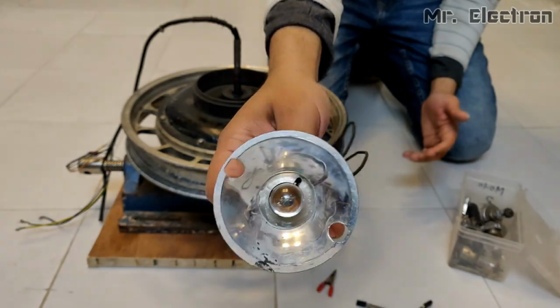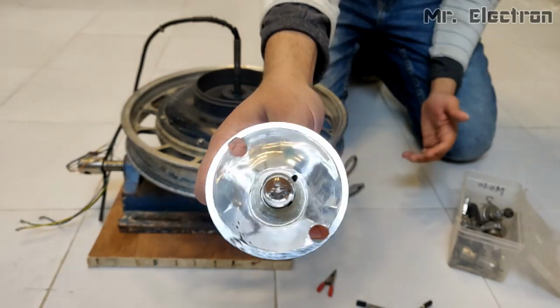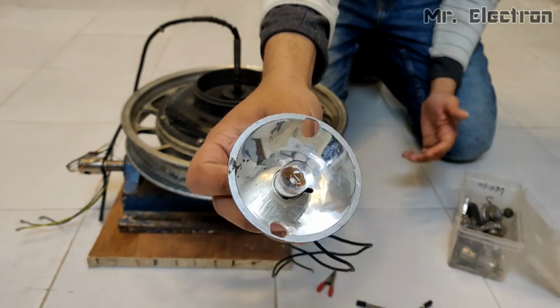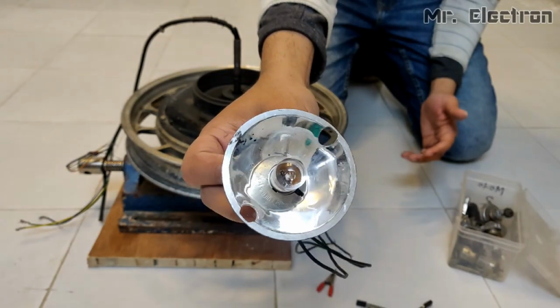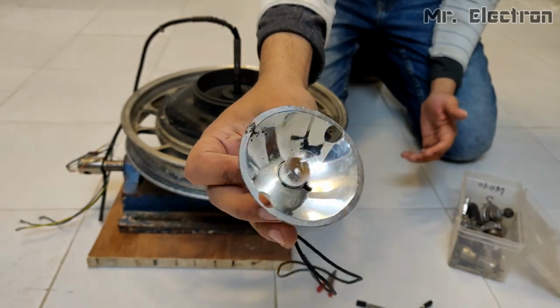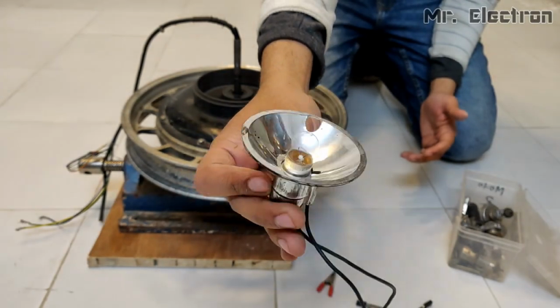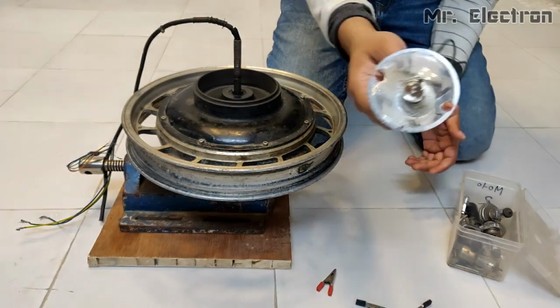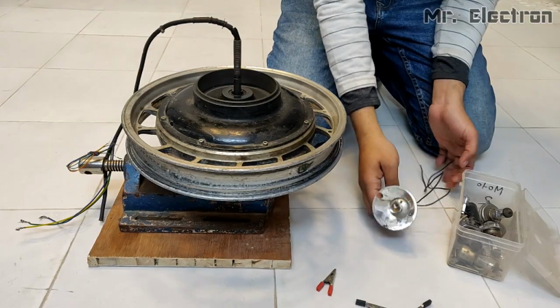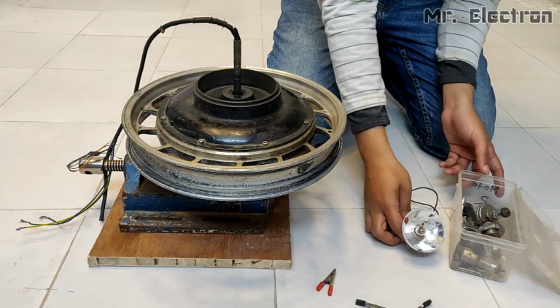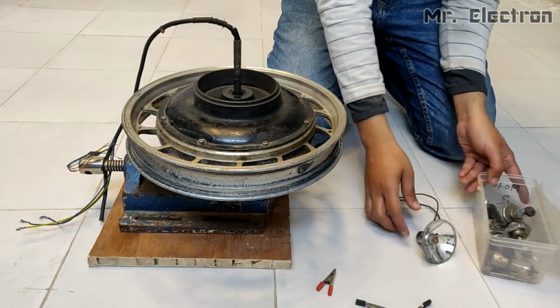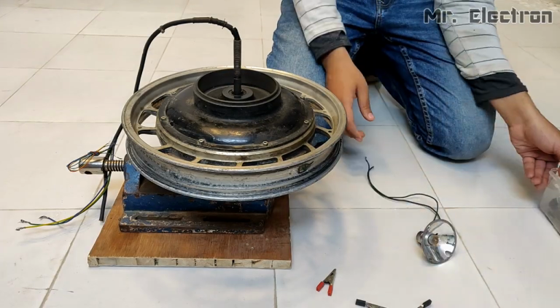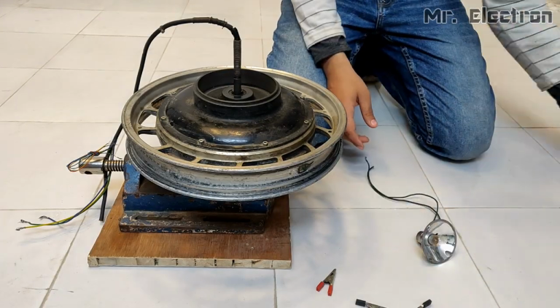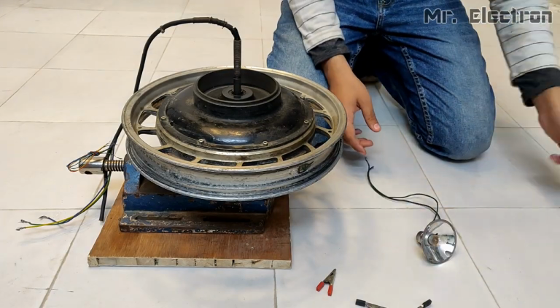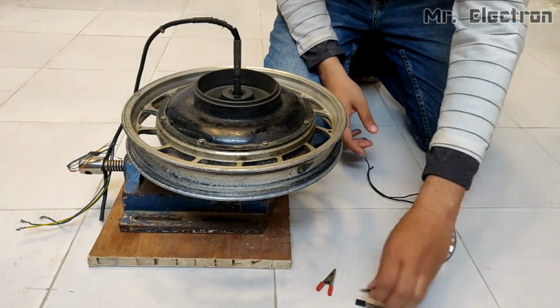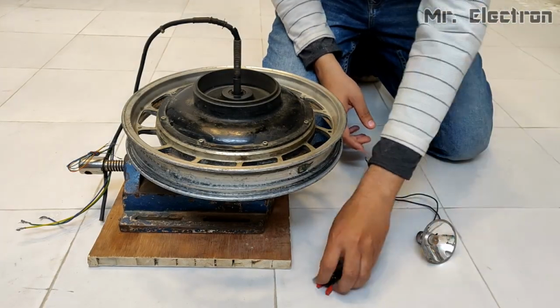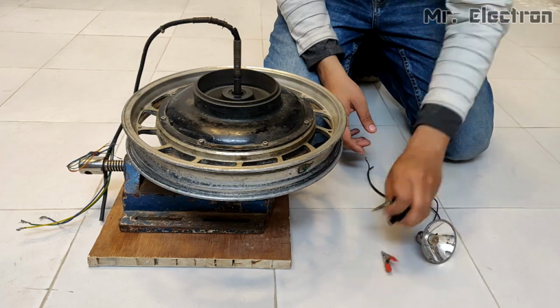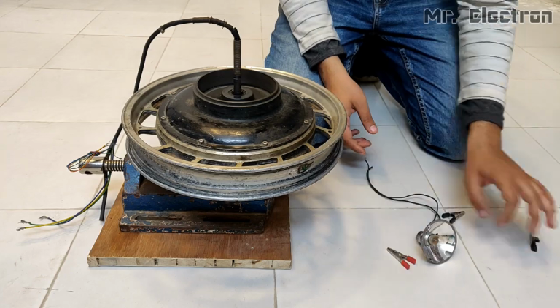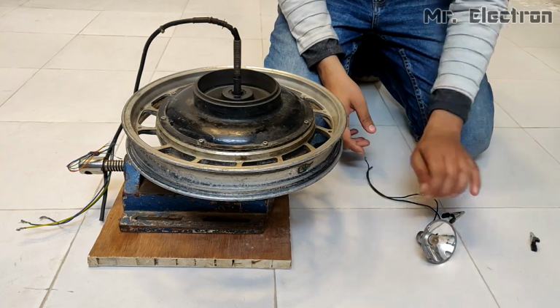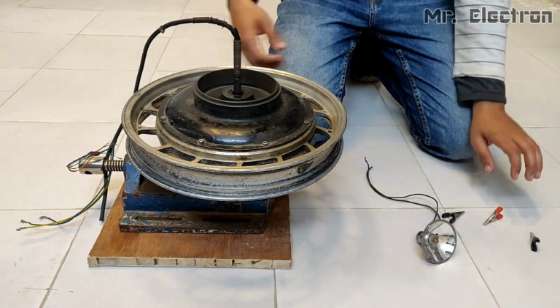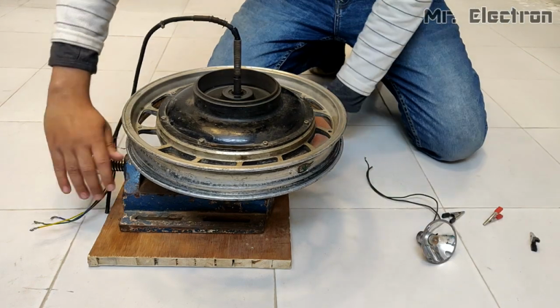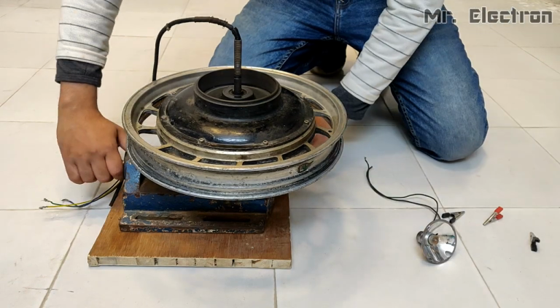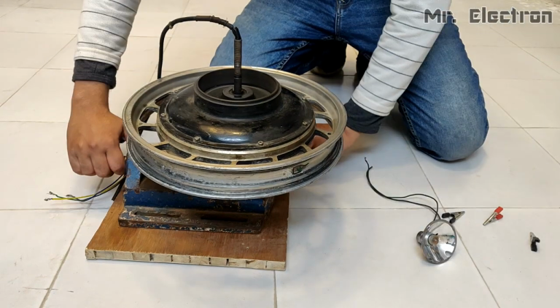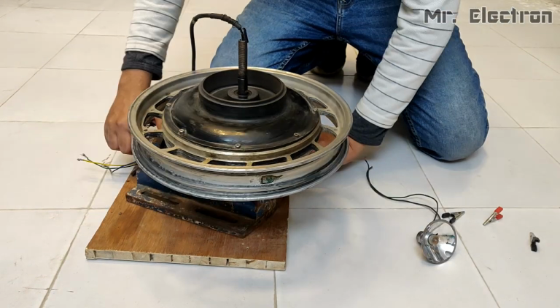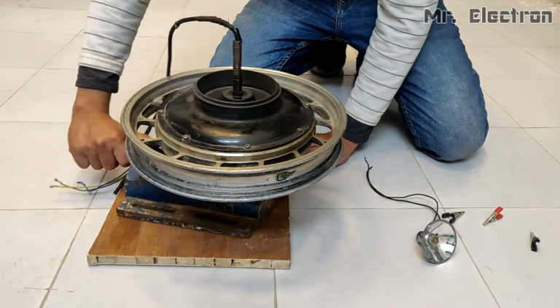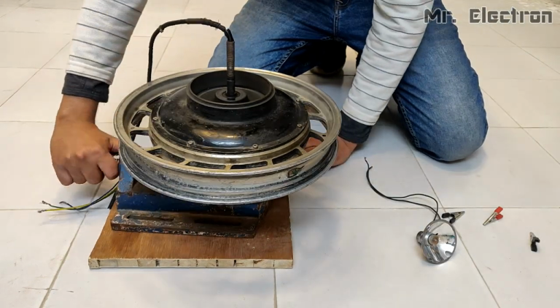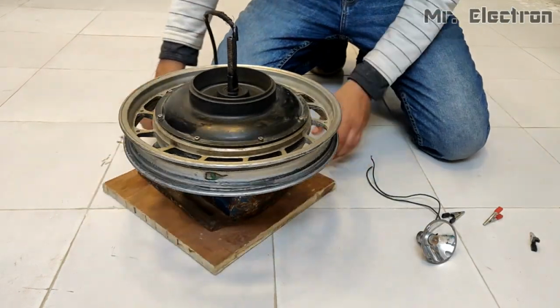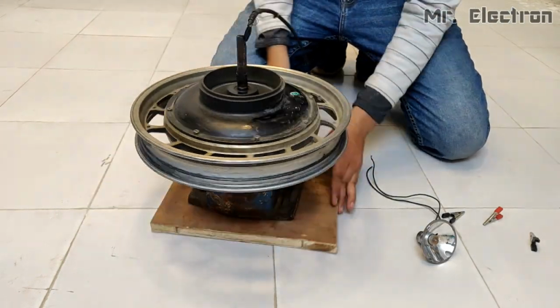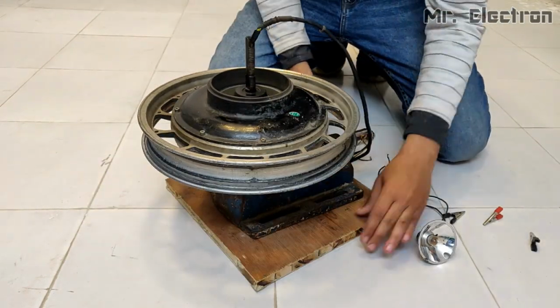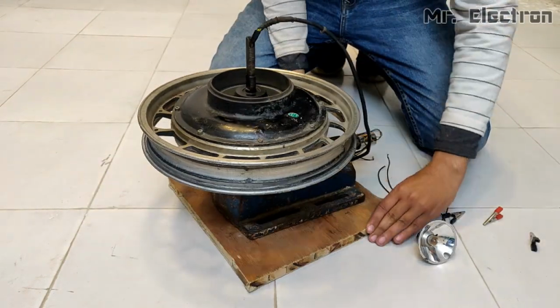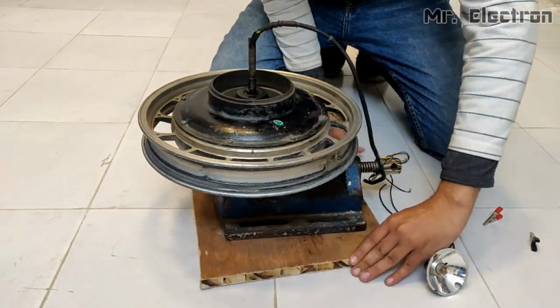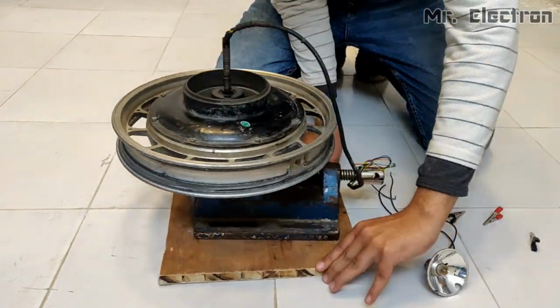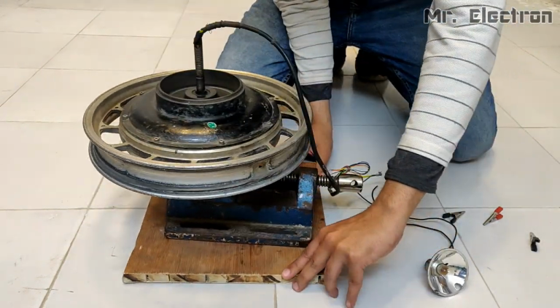Let's test it as a generator with the help of this 12 watts car indicator bulb.